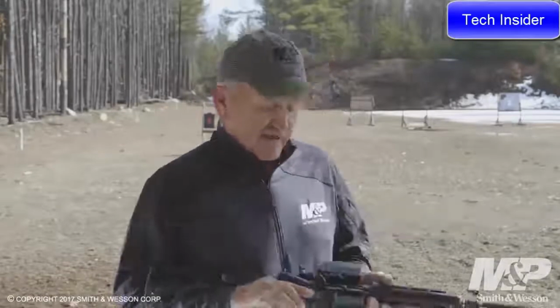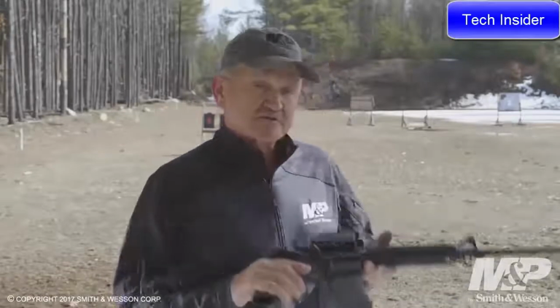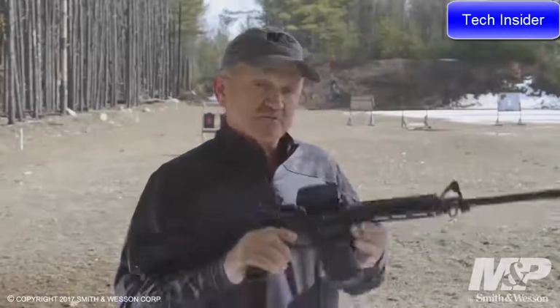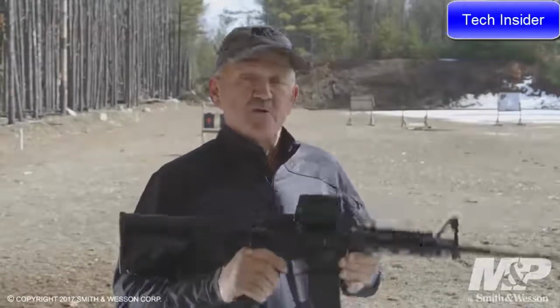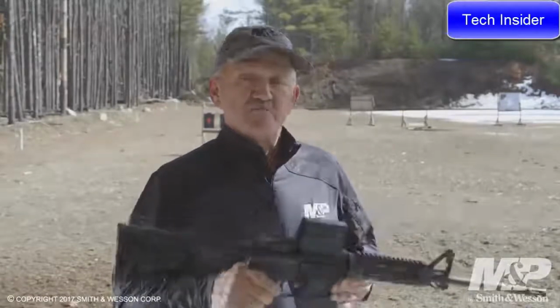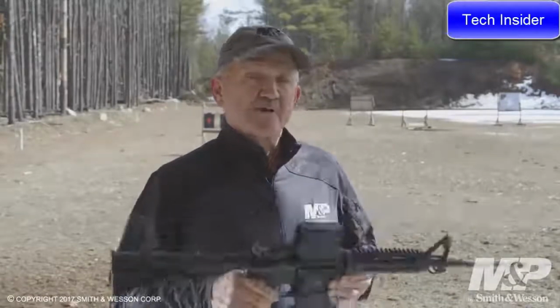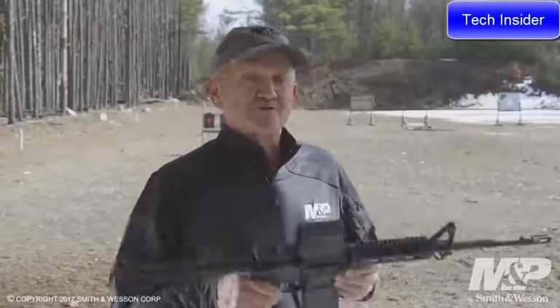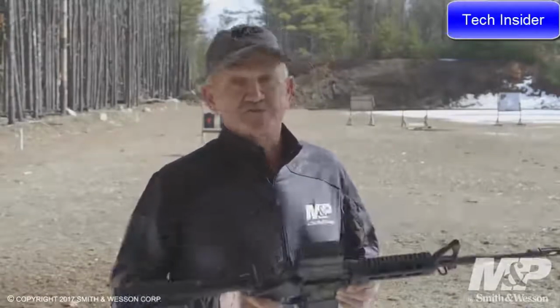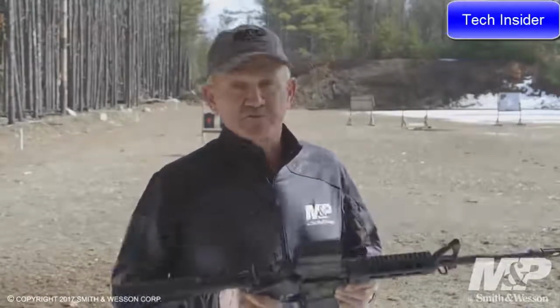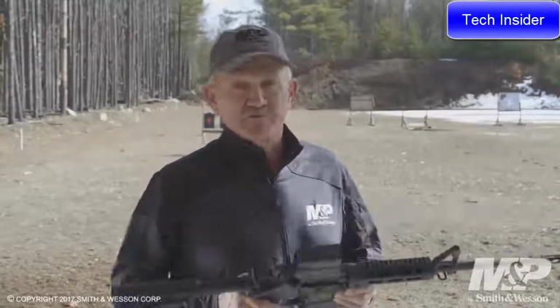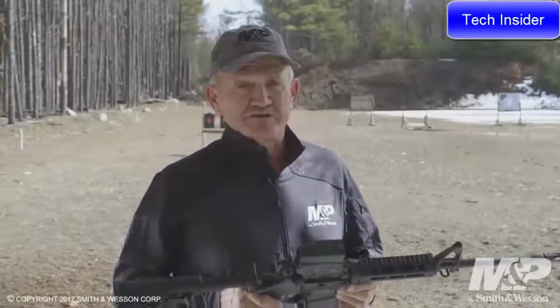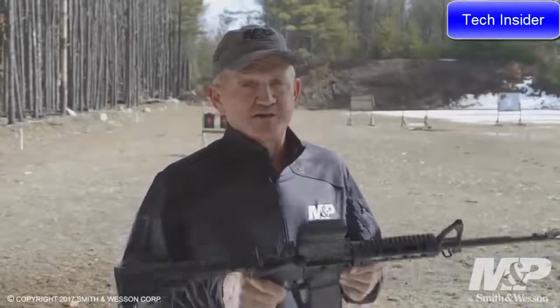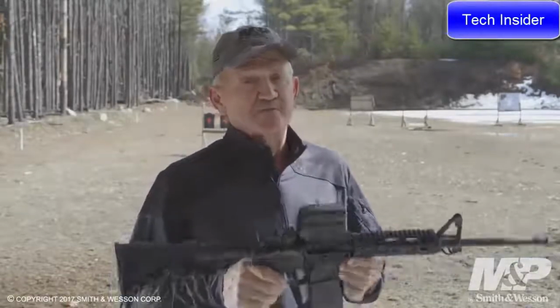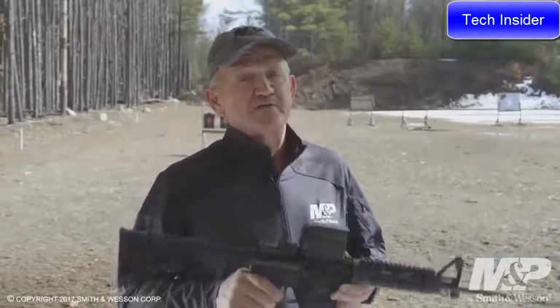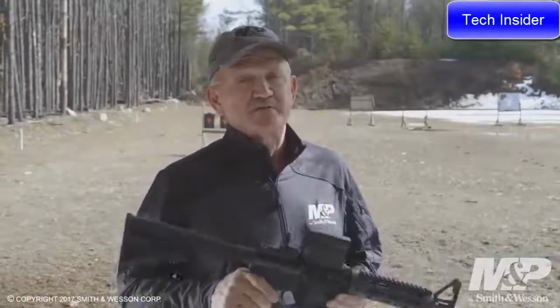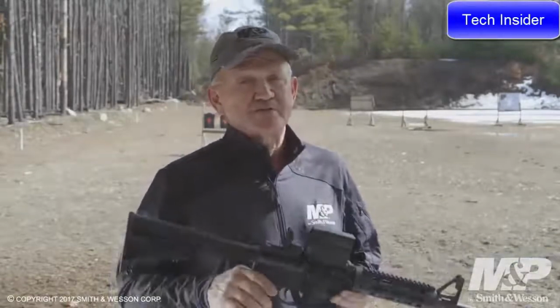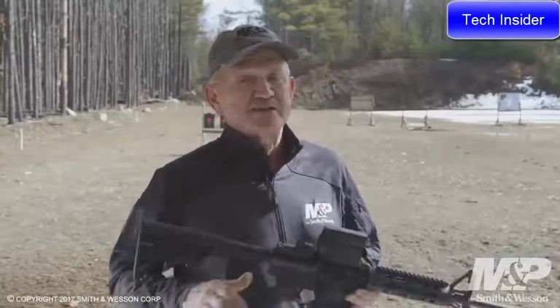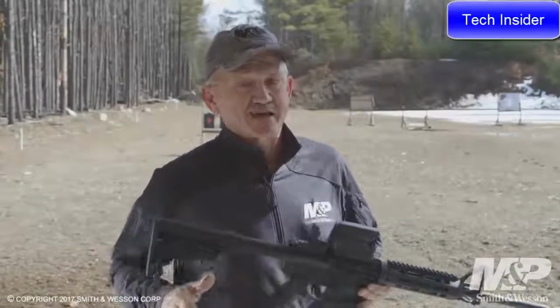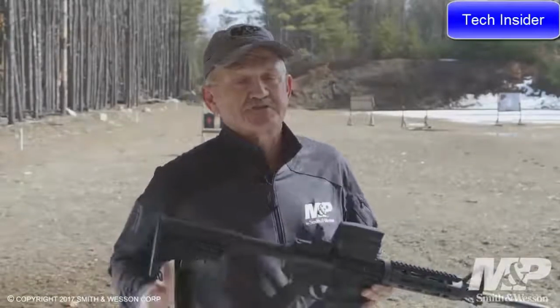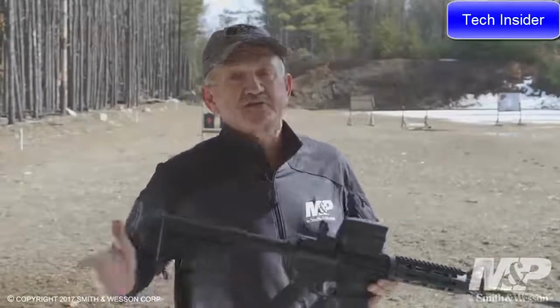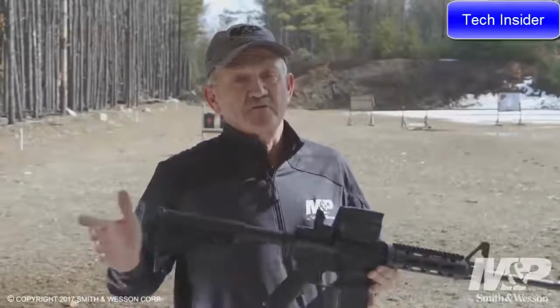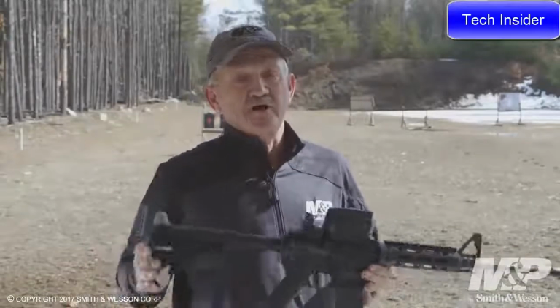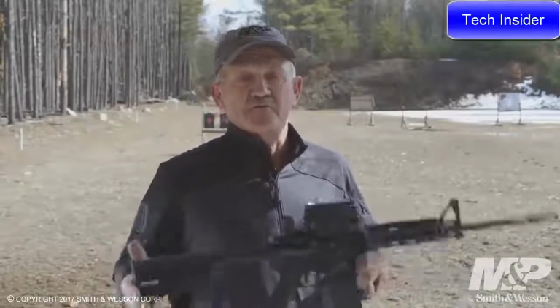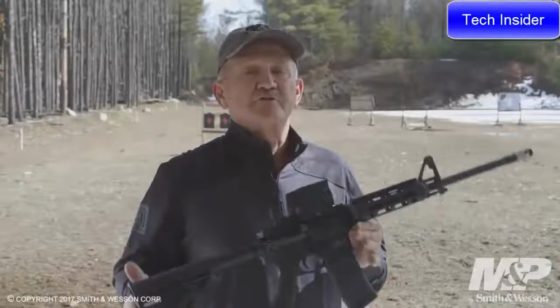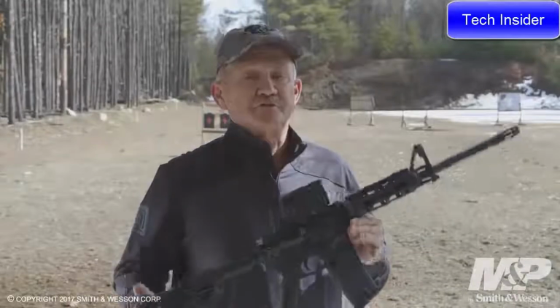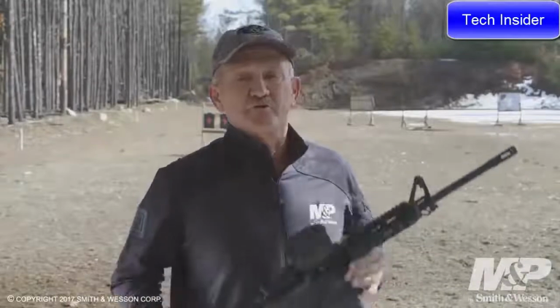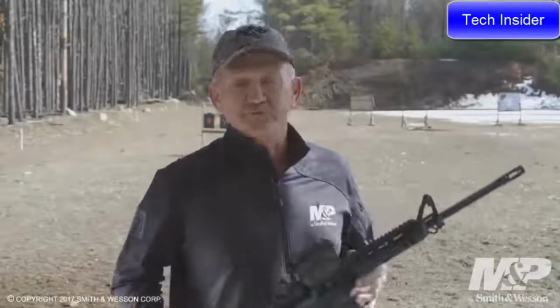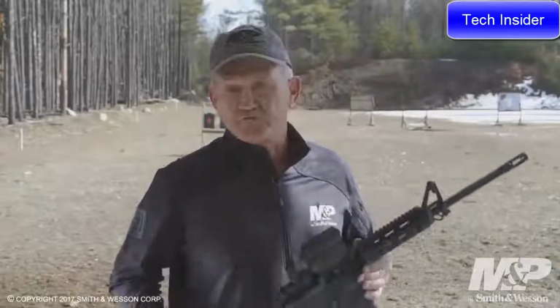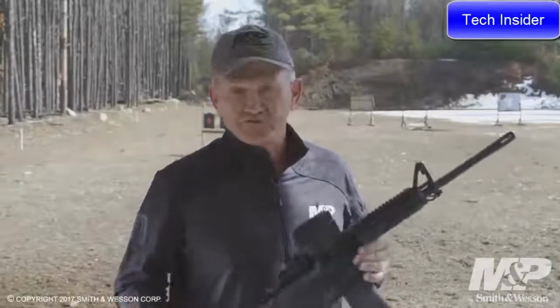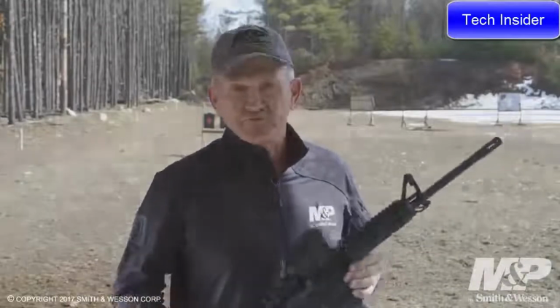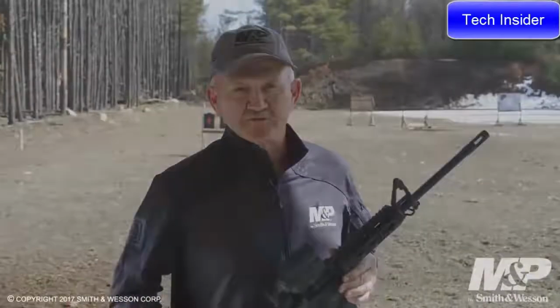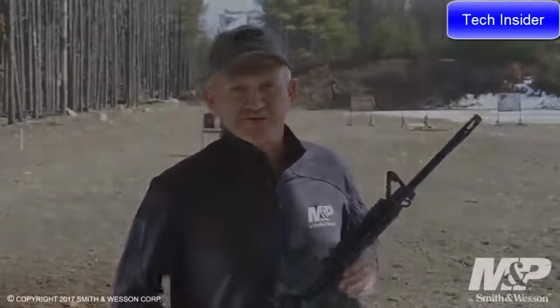Also included is the Magpul 30-round PMAG. For more information on the Smith & Wesson M&P 15X rifle, you can go to the Smith & Wesson website.